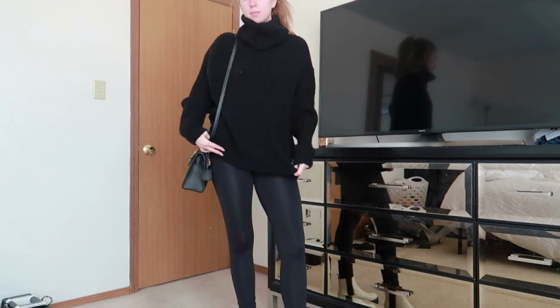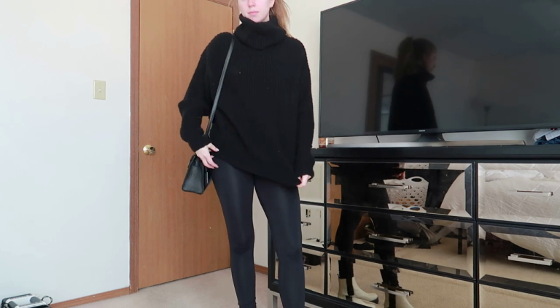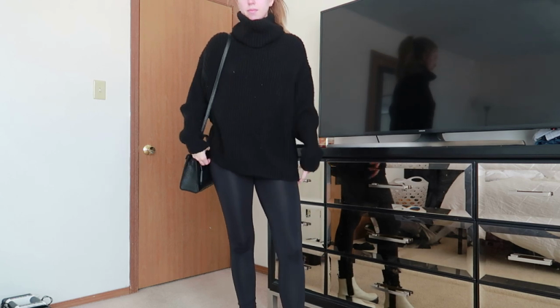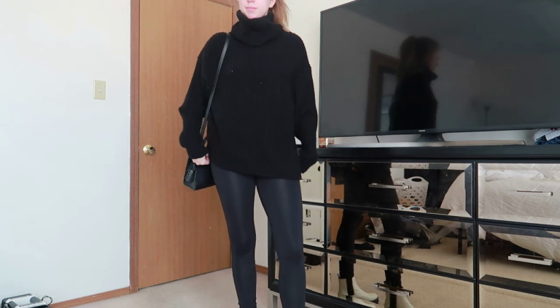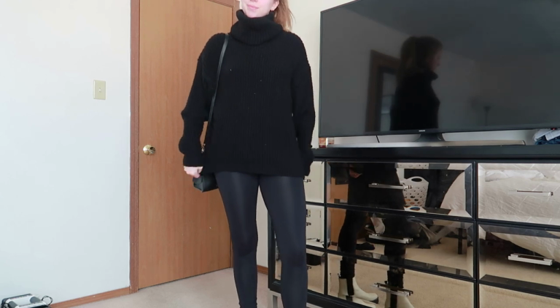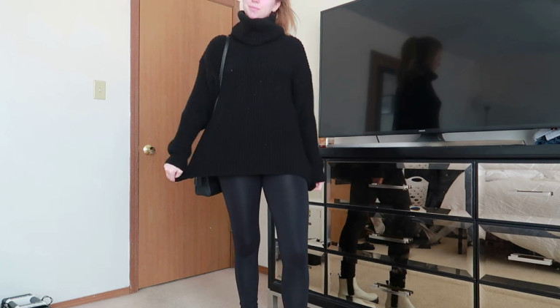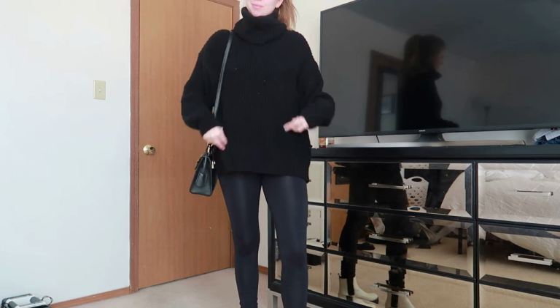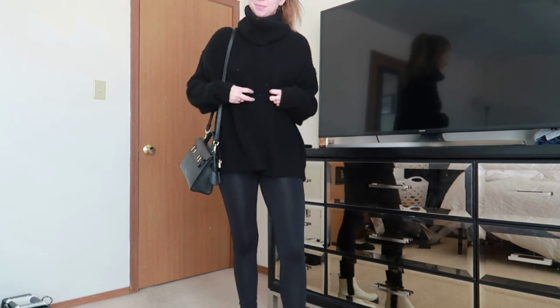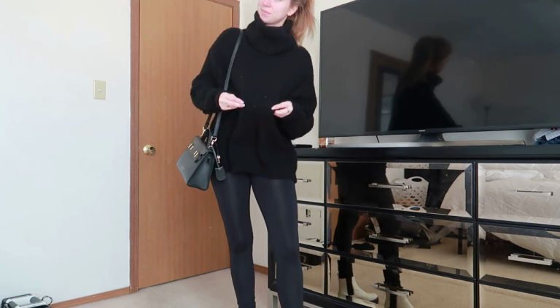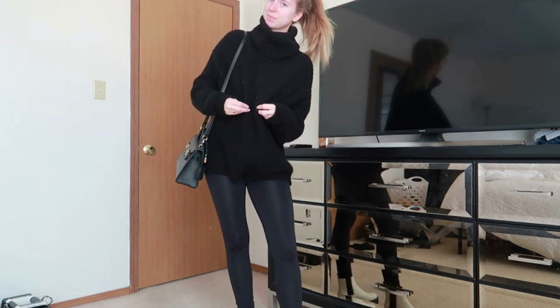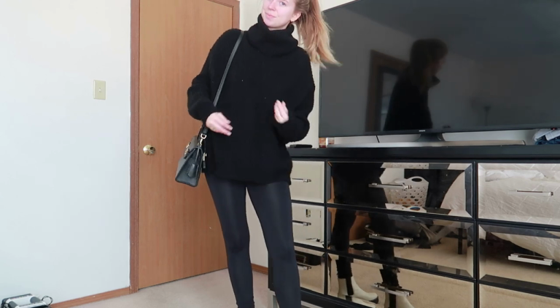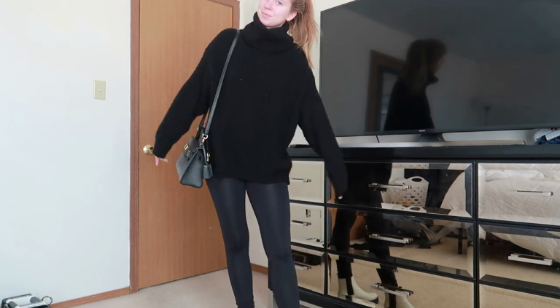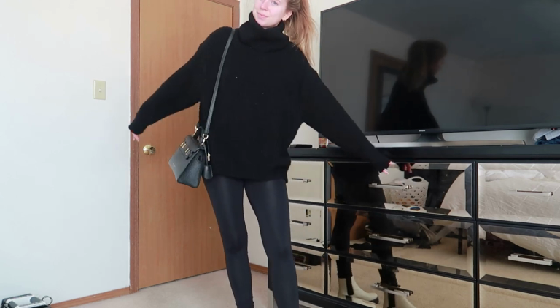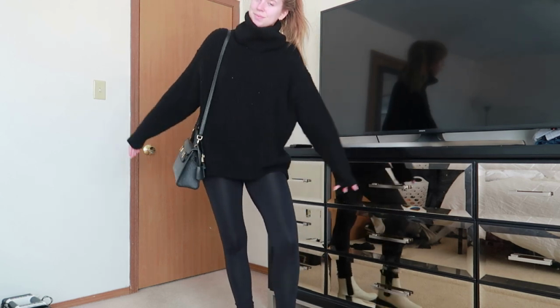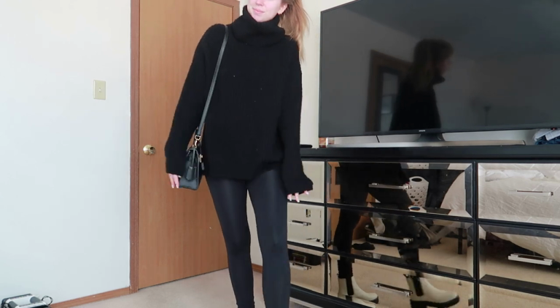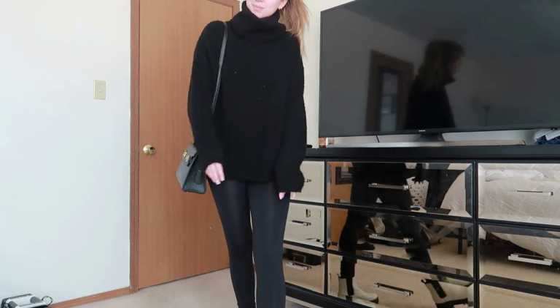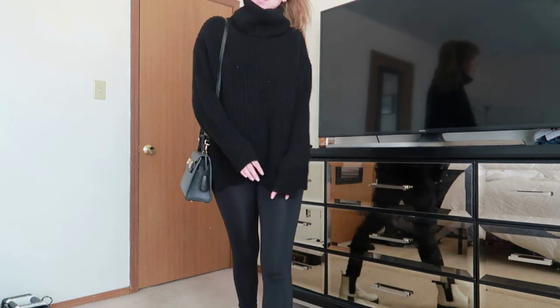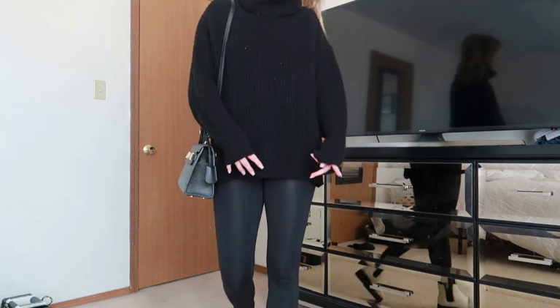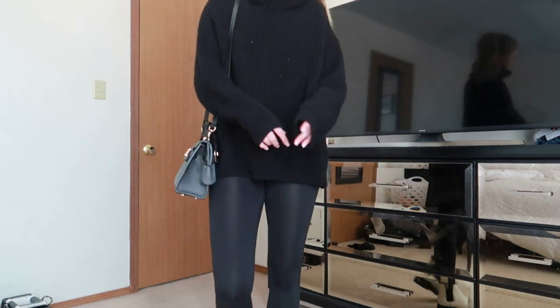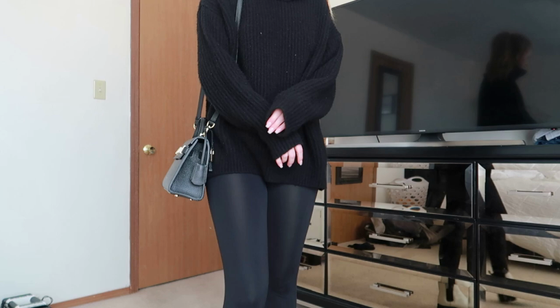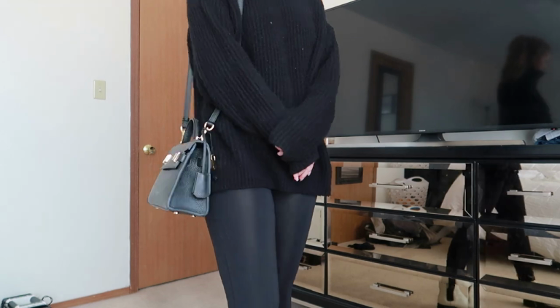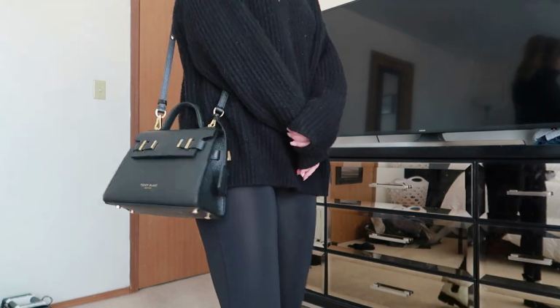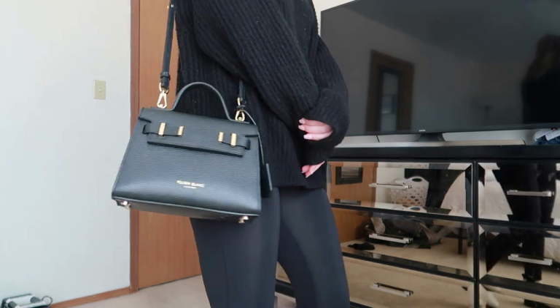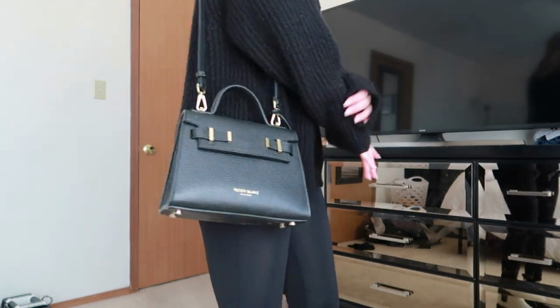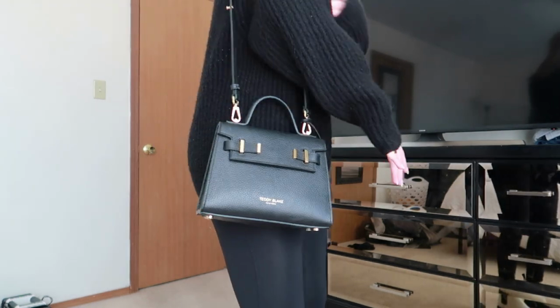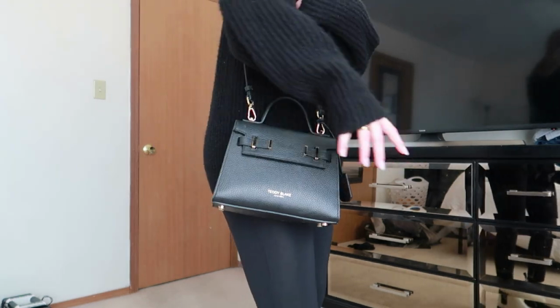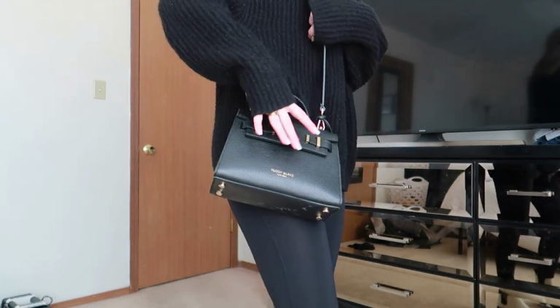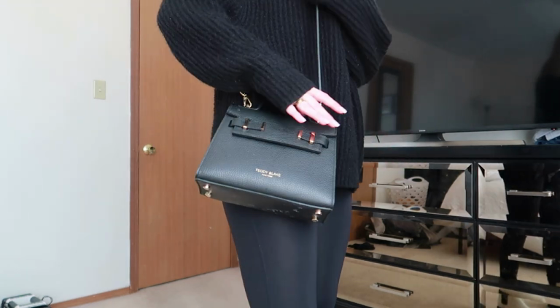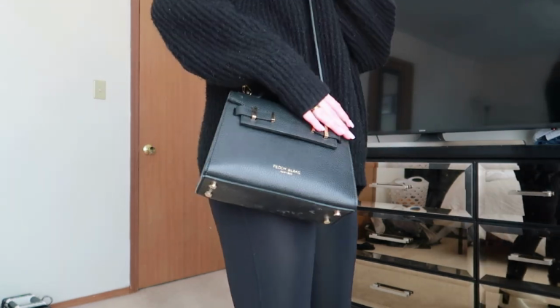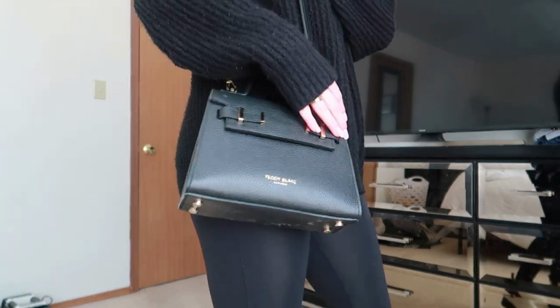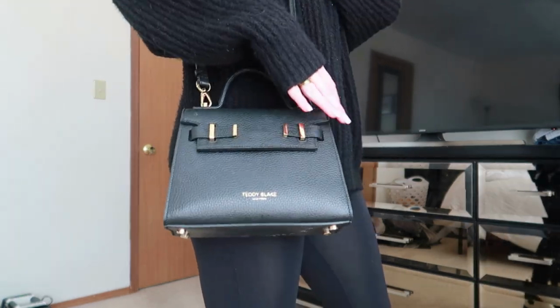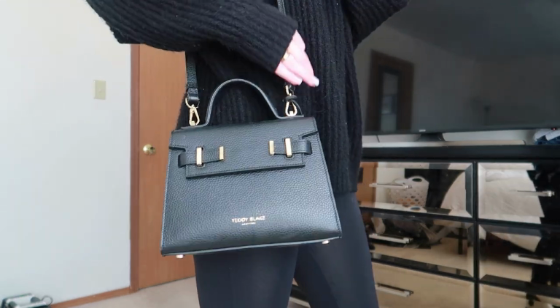Then I'm just wearing these black leggings and these super cute, funky white boots from Nordstrom.